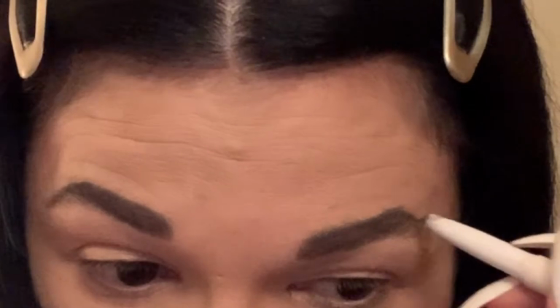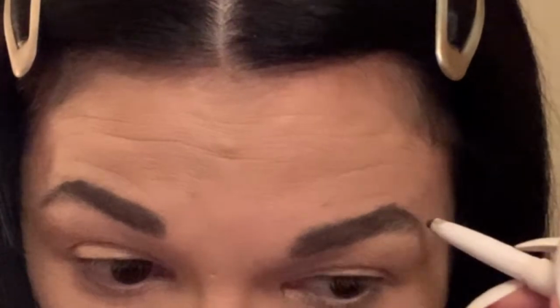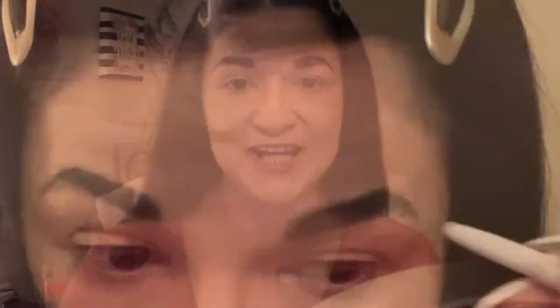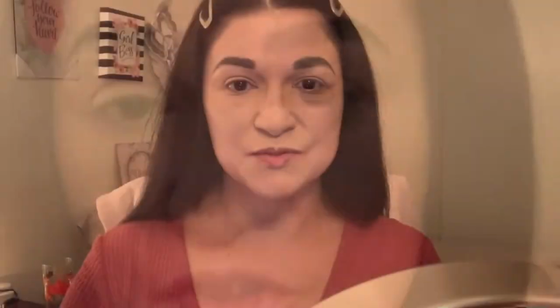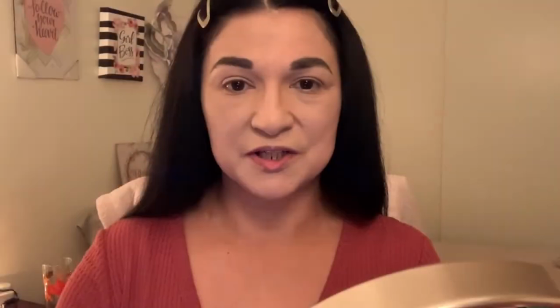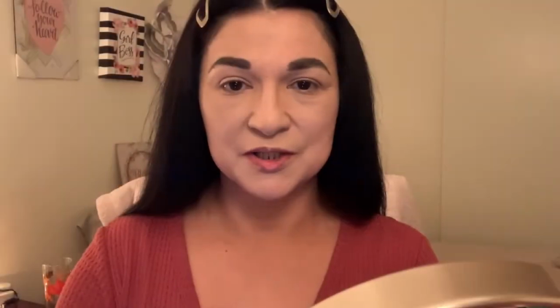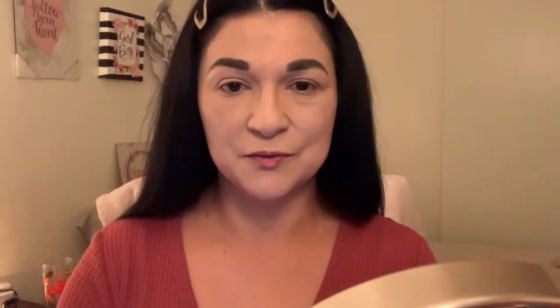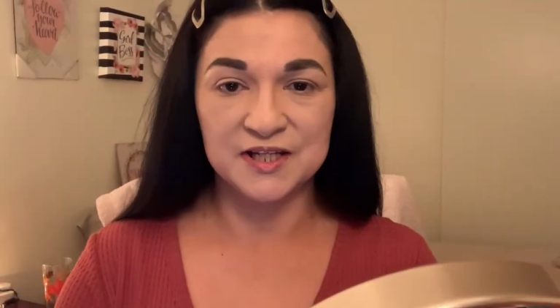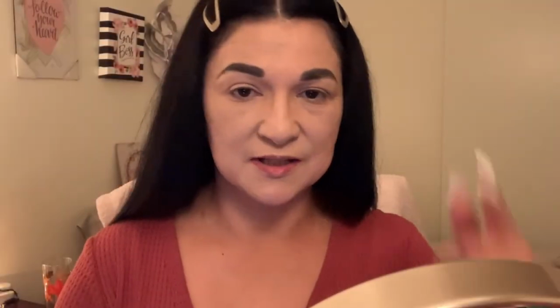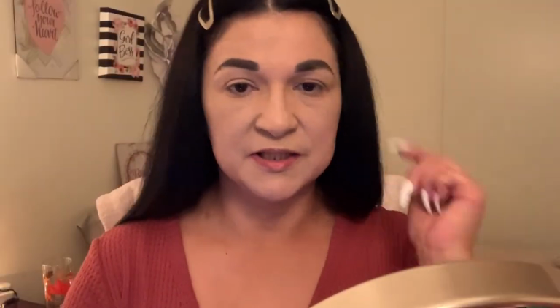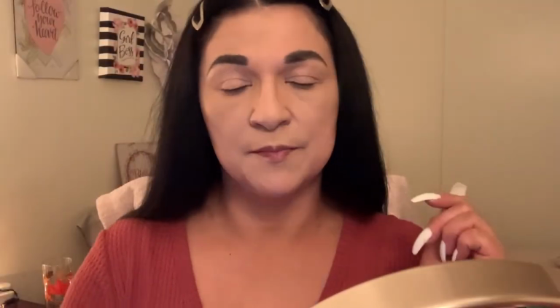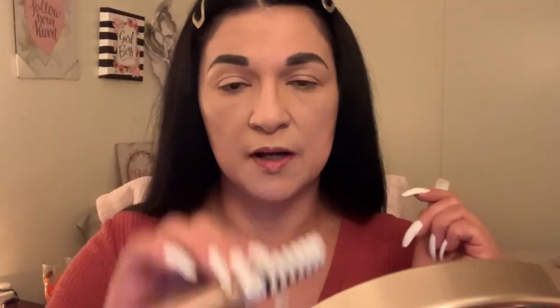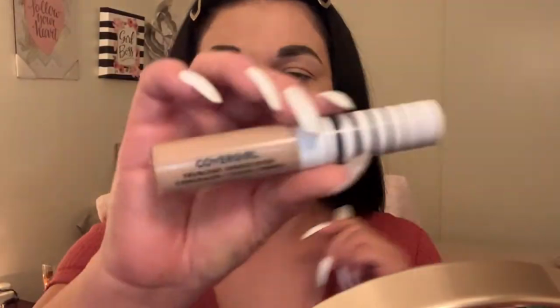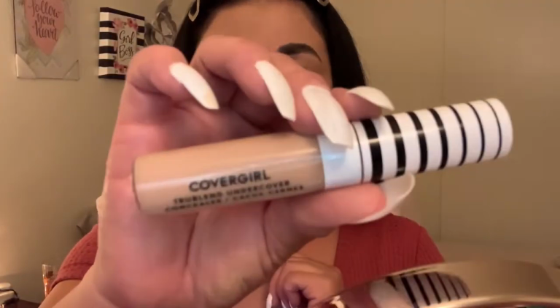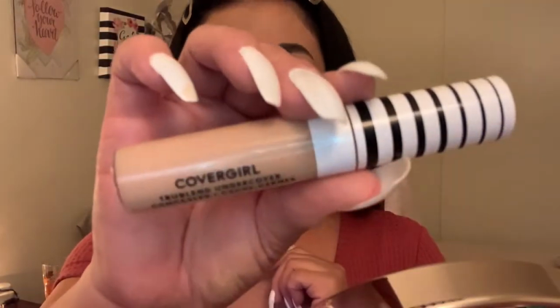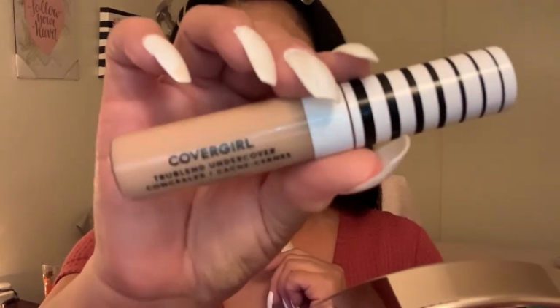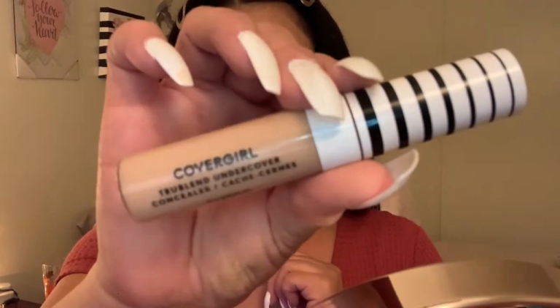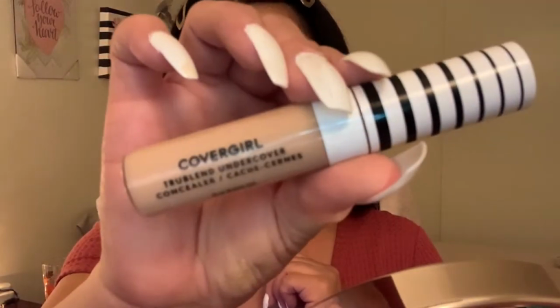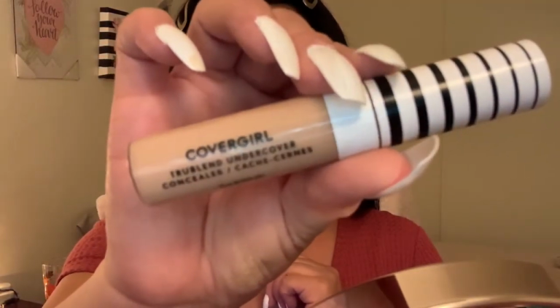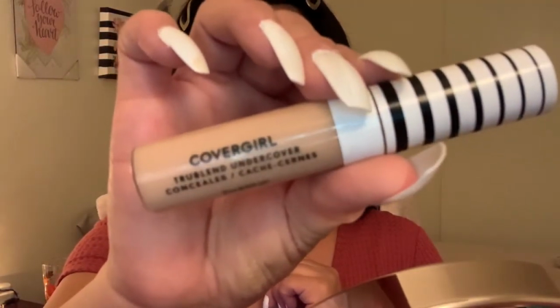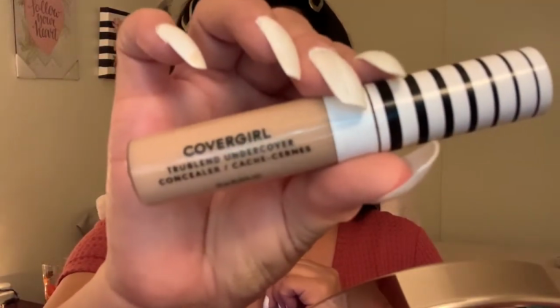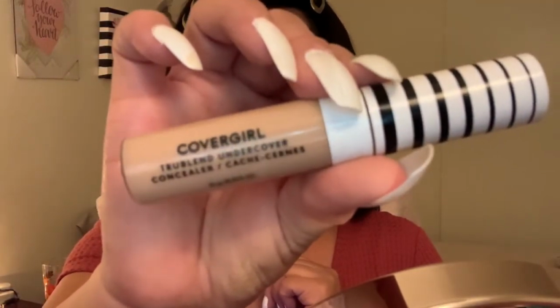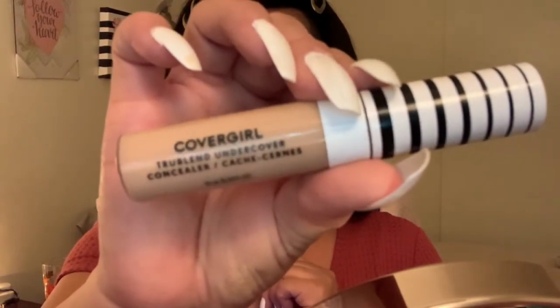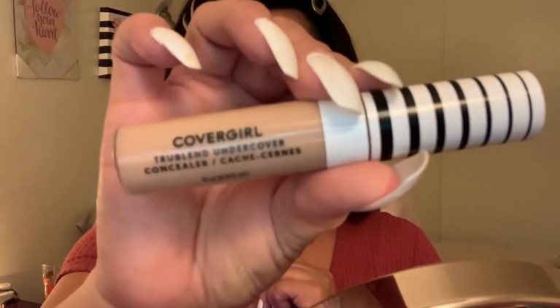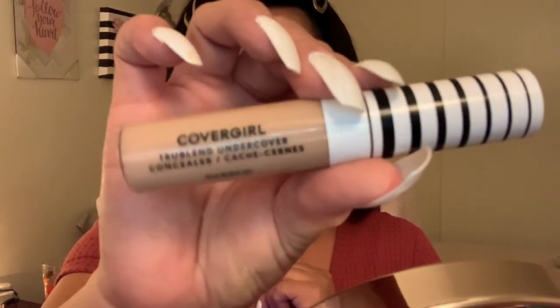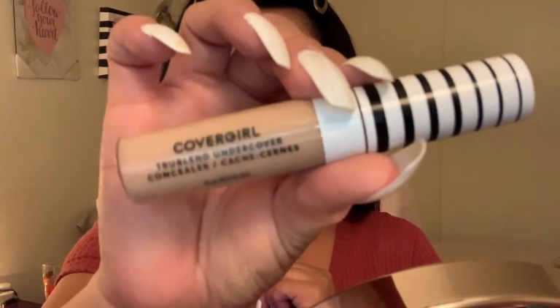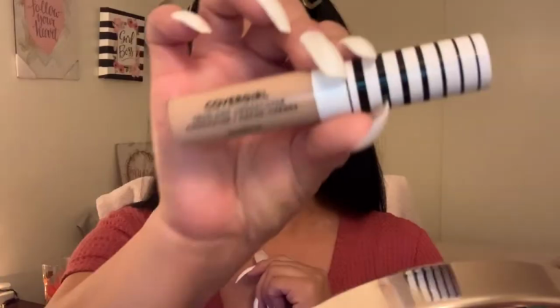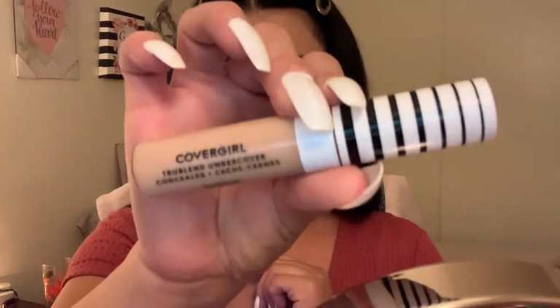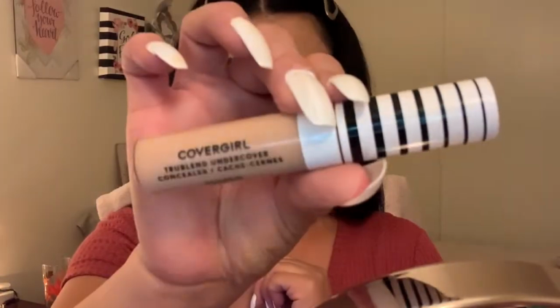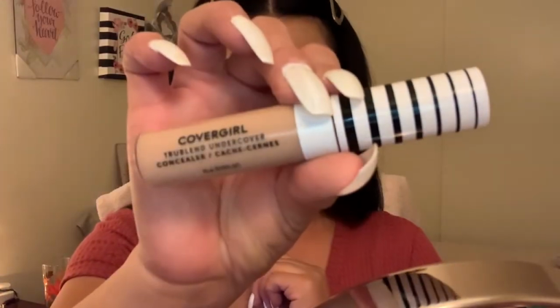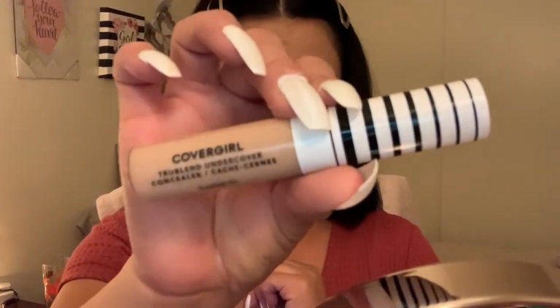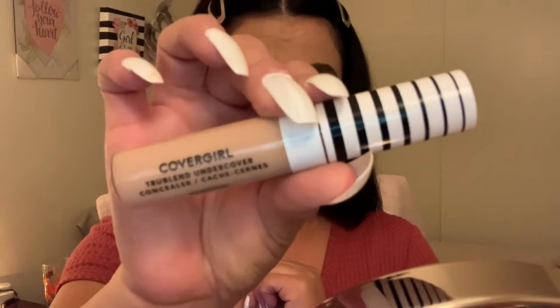Next we're going to go in and clean up our eyebrows and use the CoverGirl True Blend eye concealer.